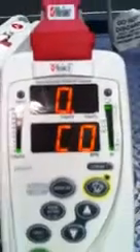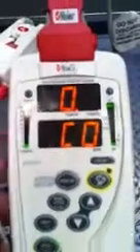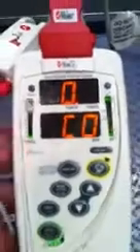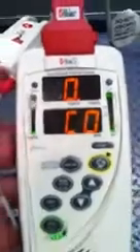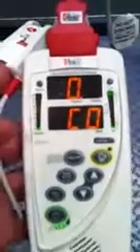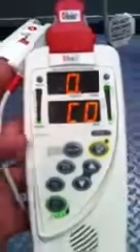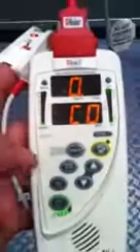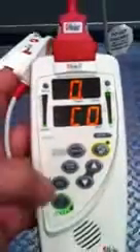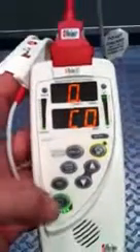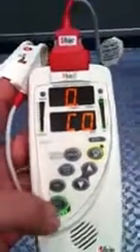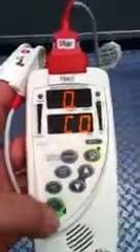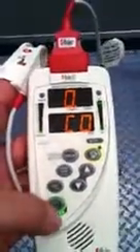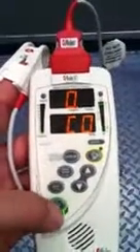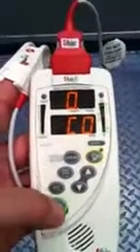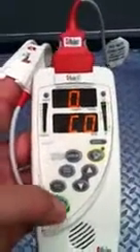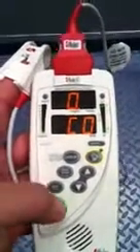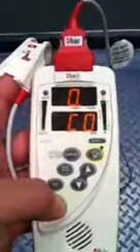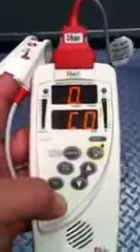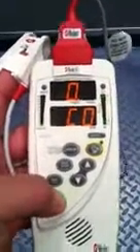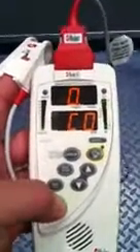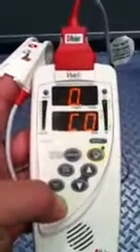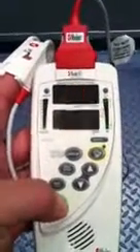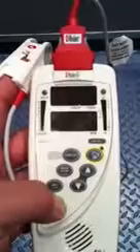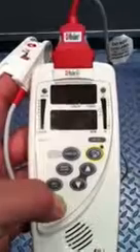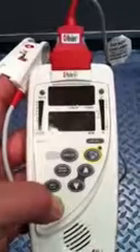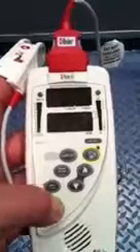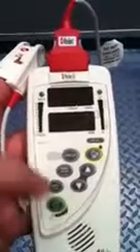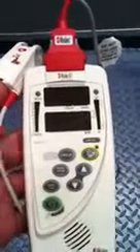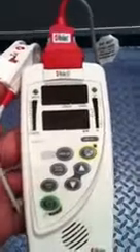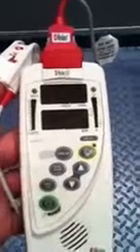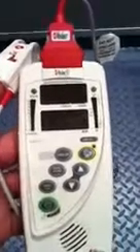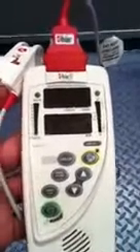Very simple unit to use. To turn it off, press and hold the green button.